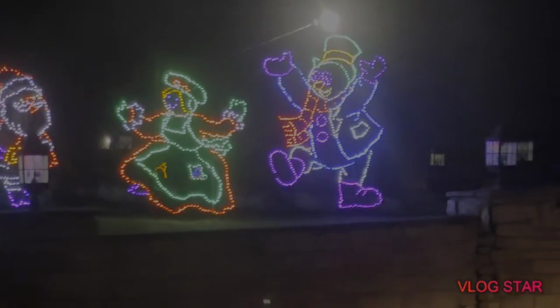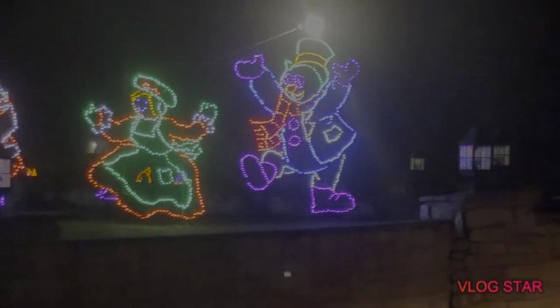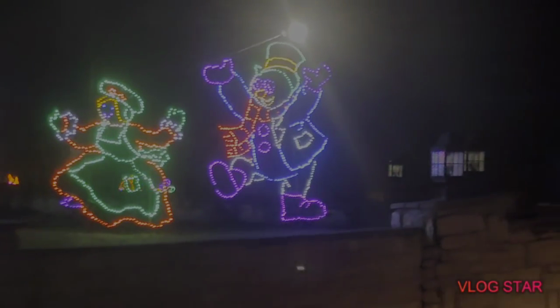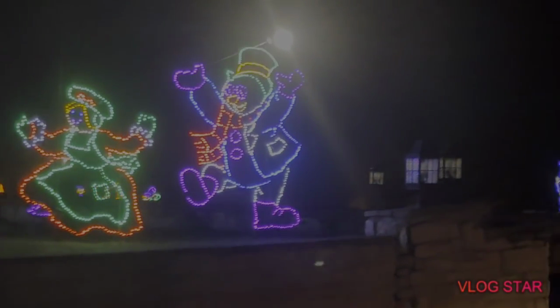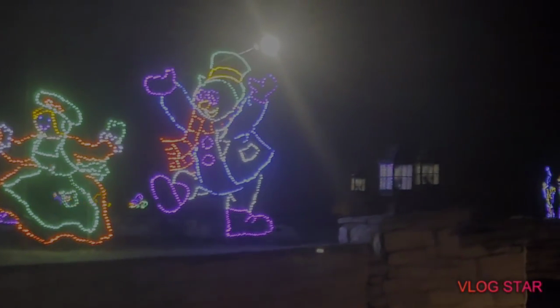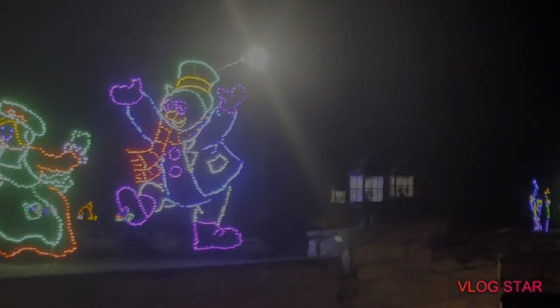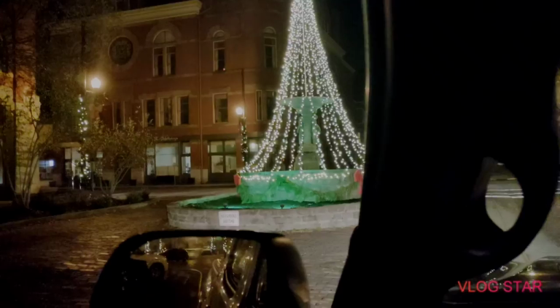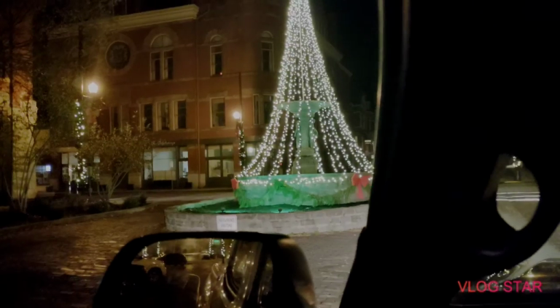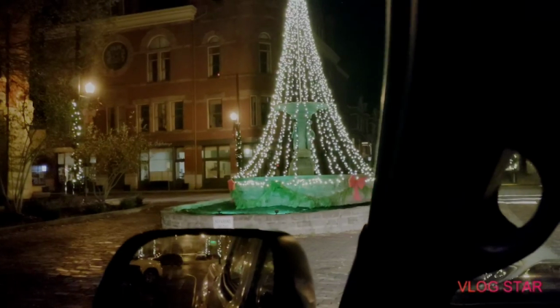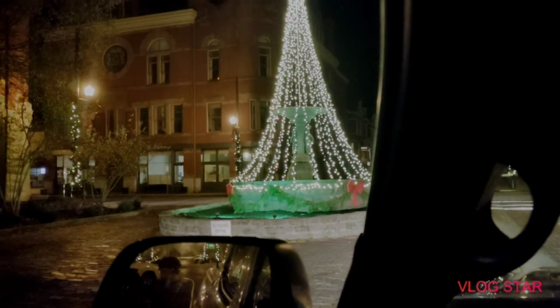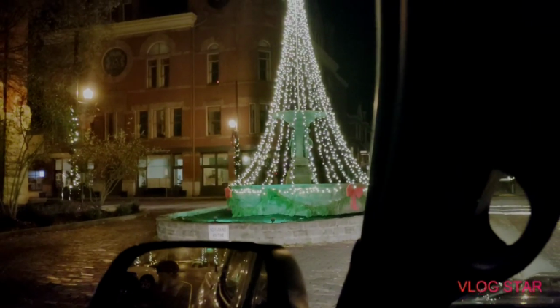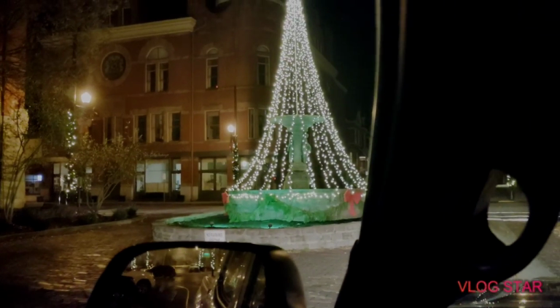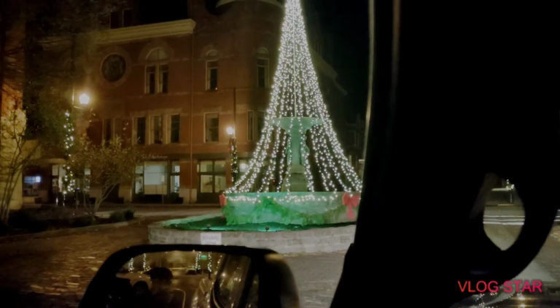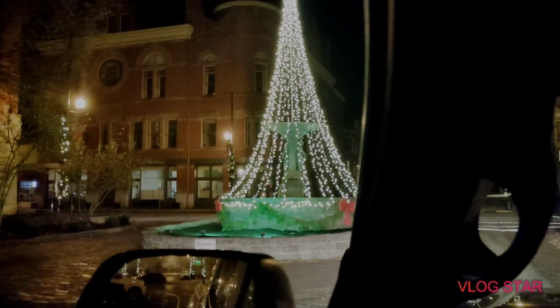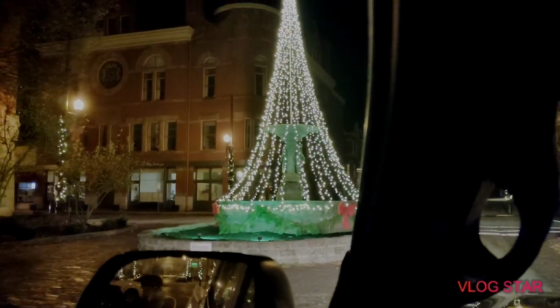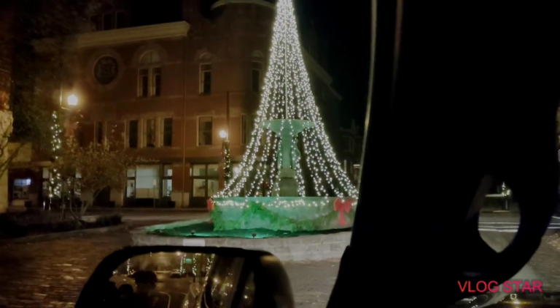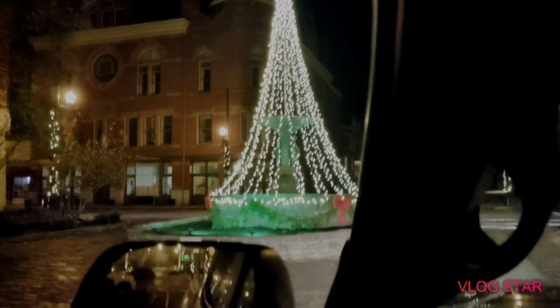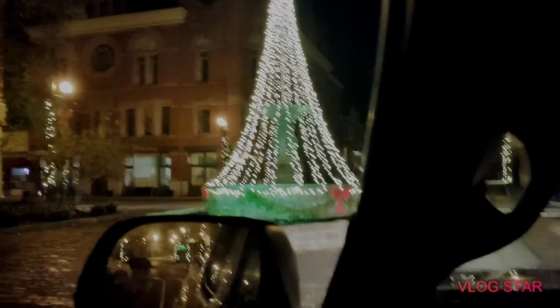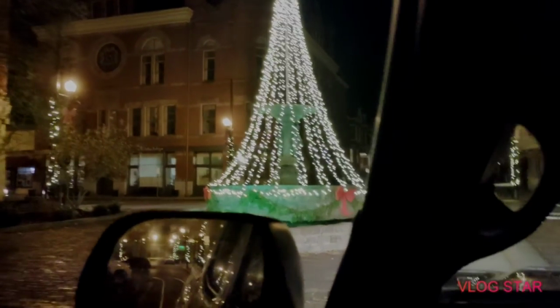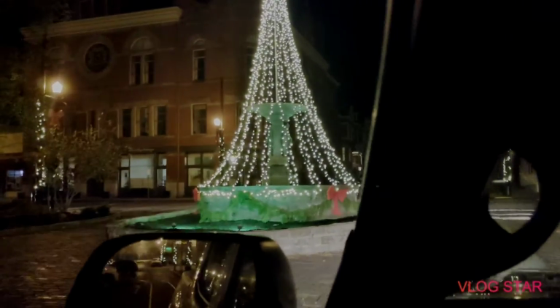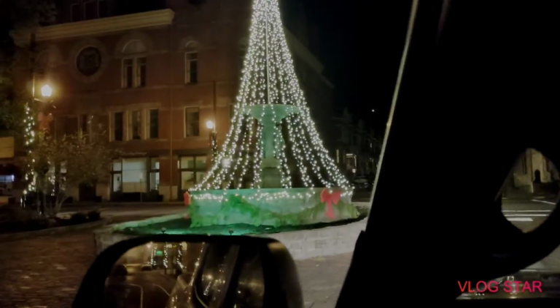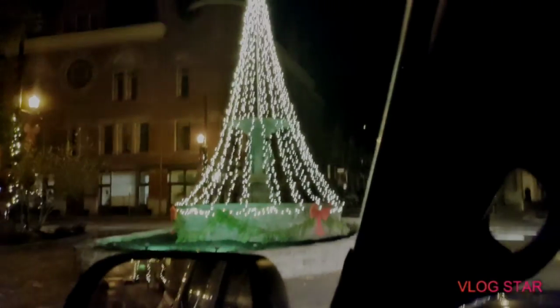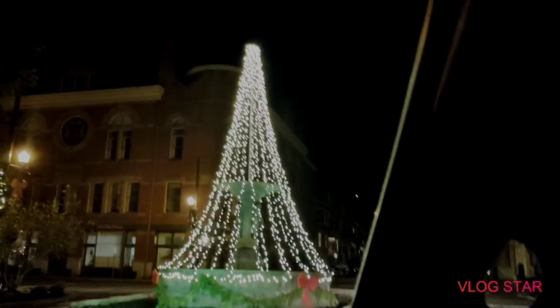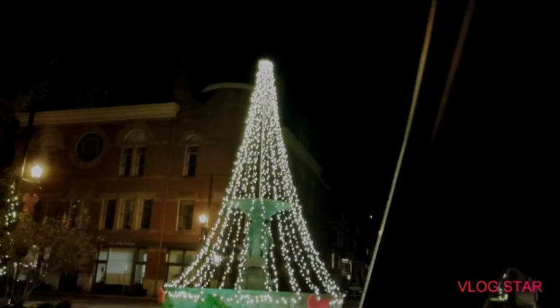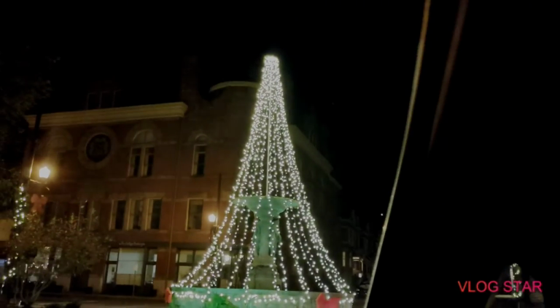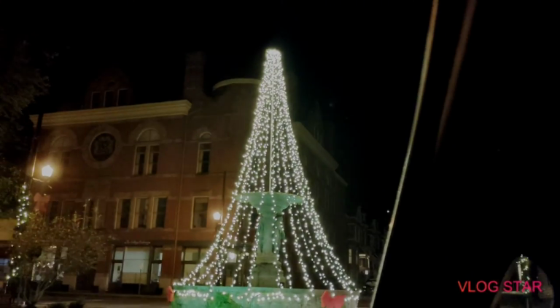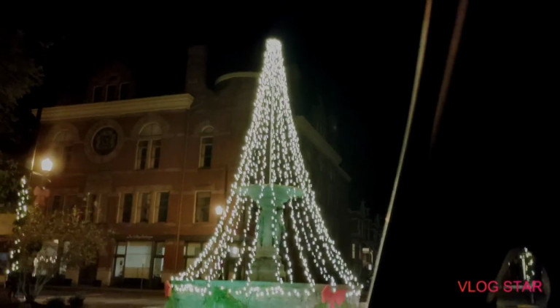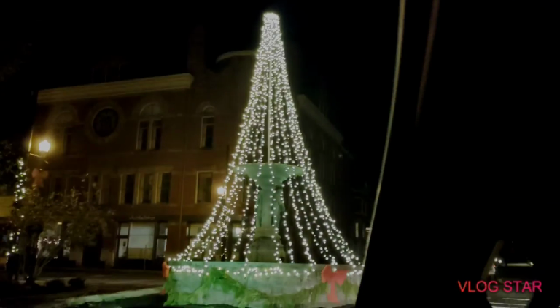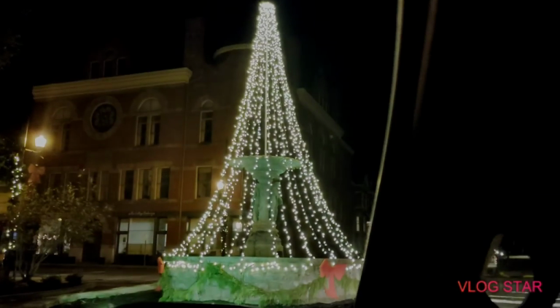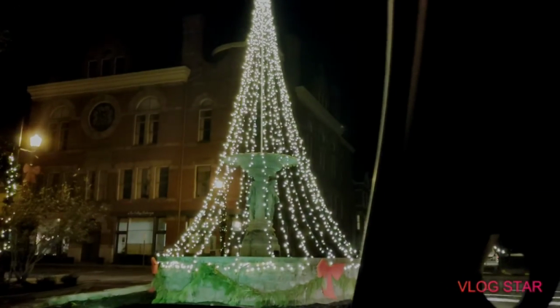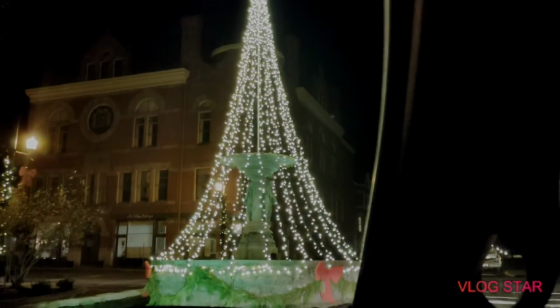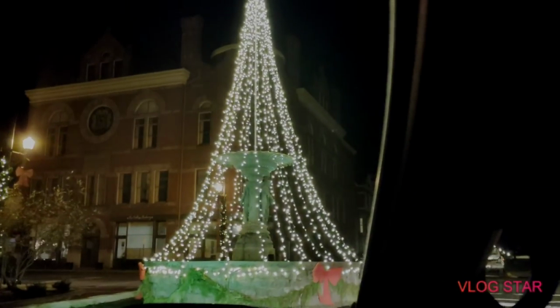Here's the fountain — one of the fountains. Here's one.